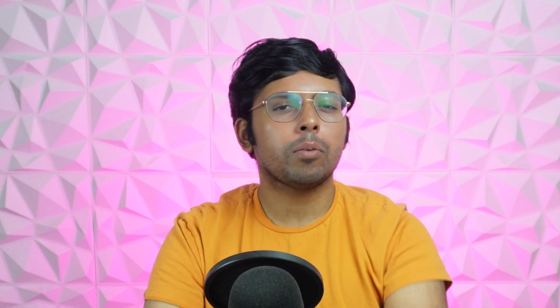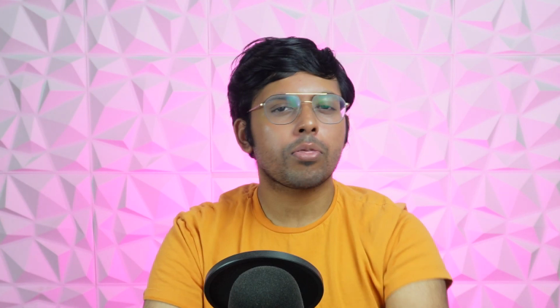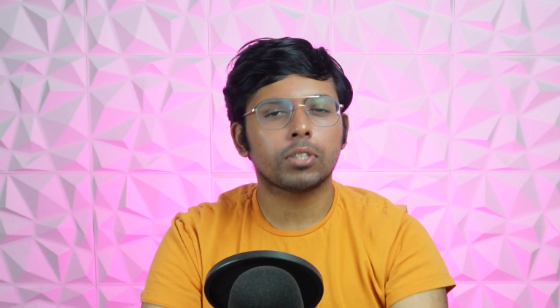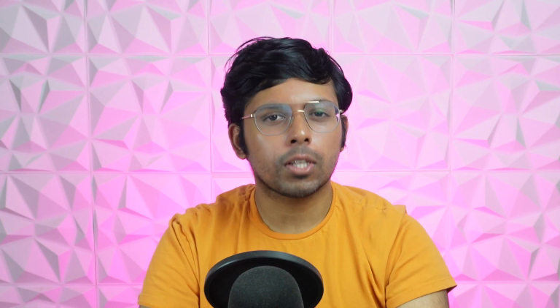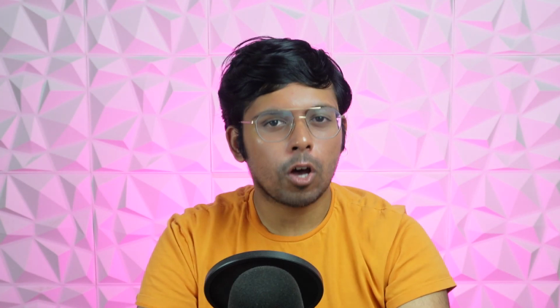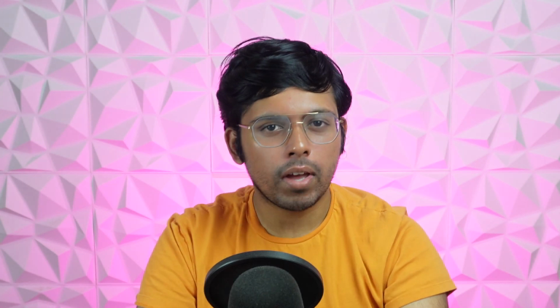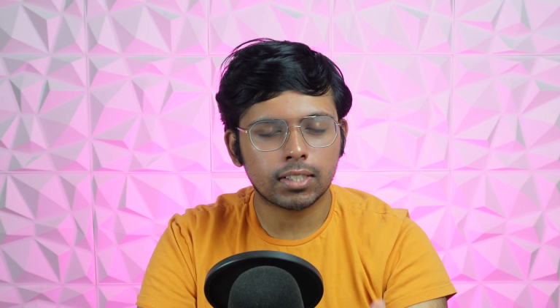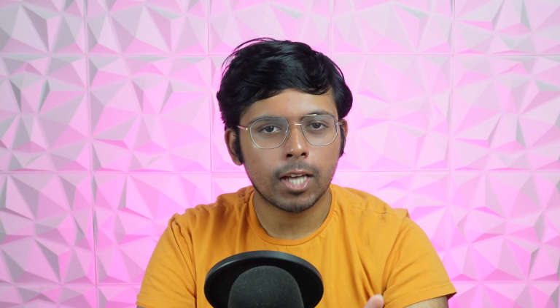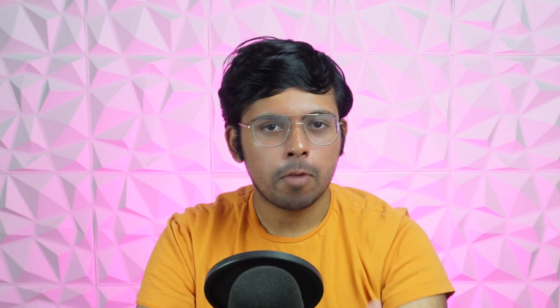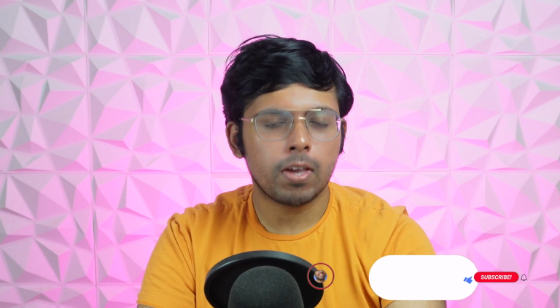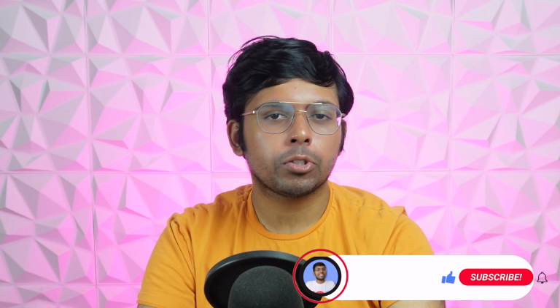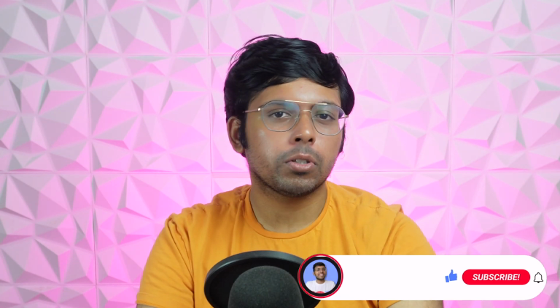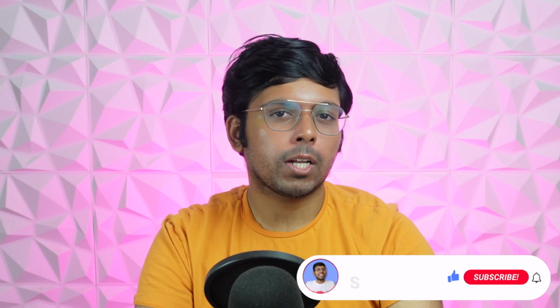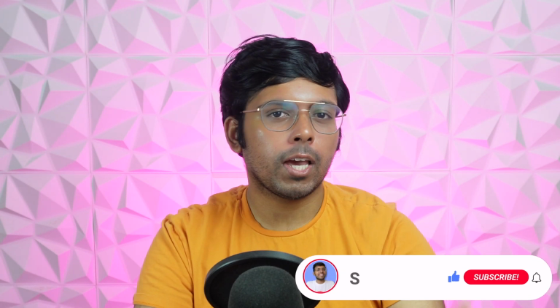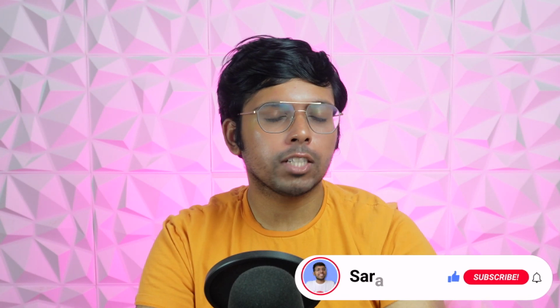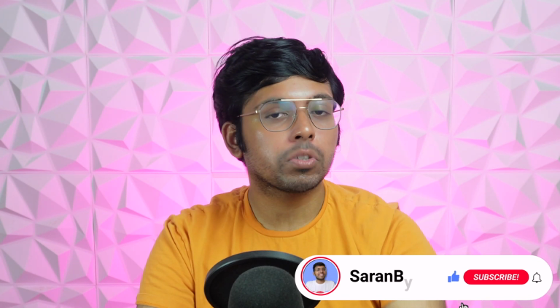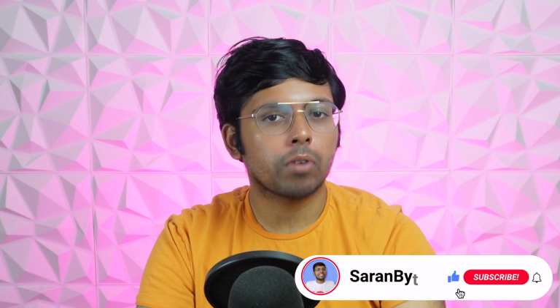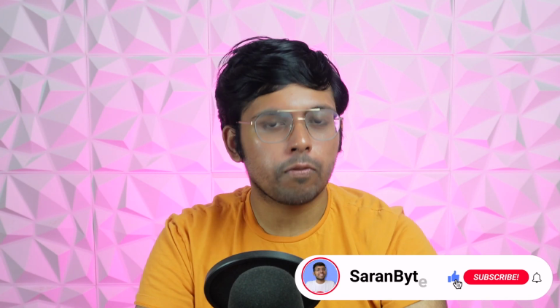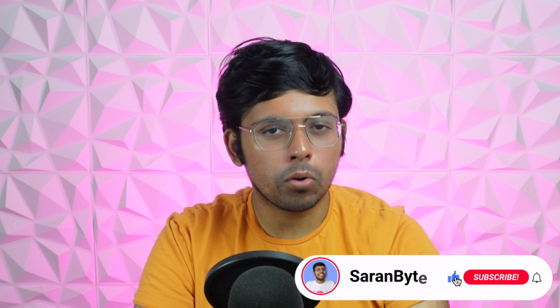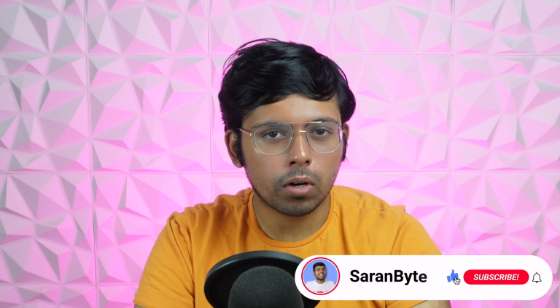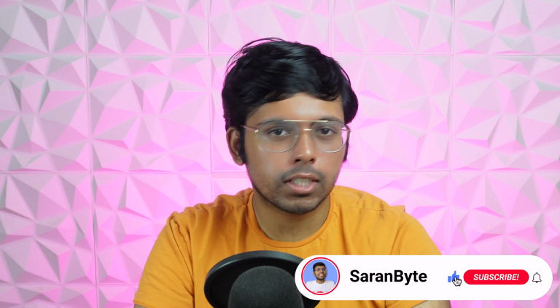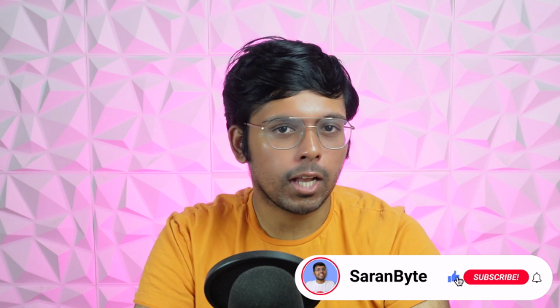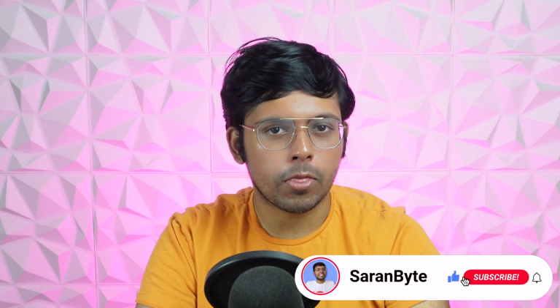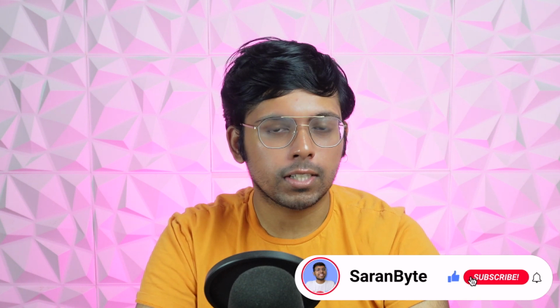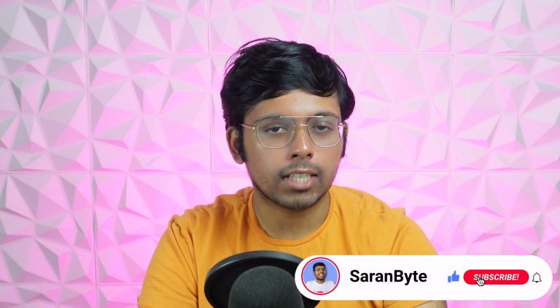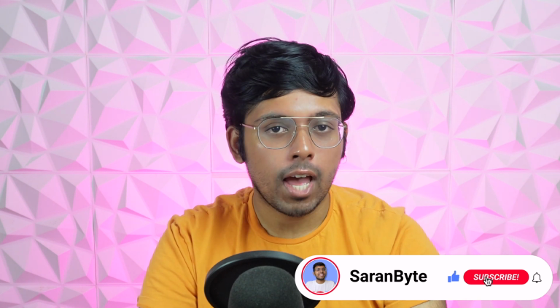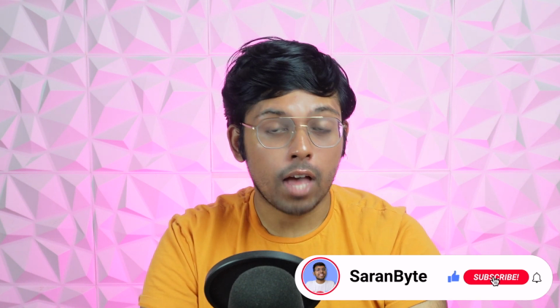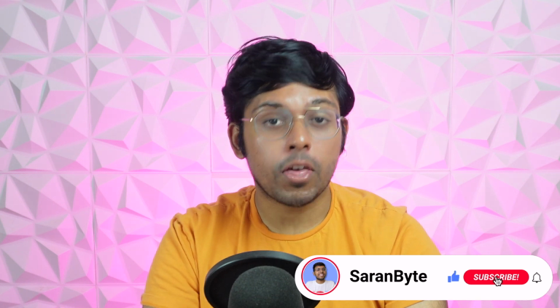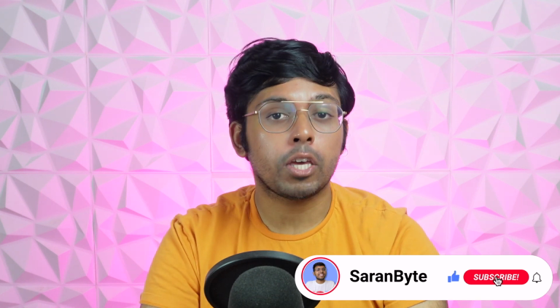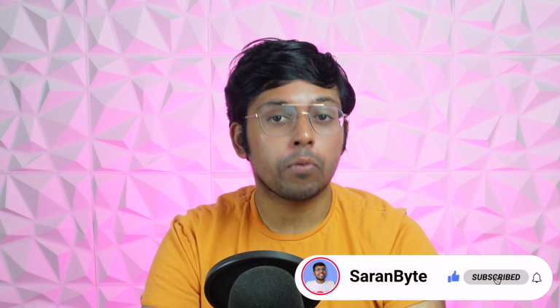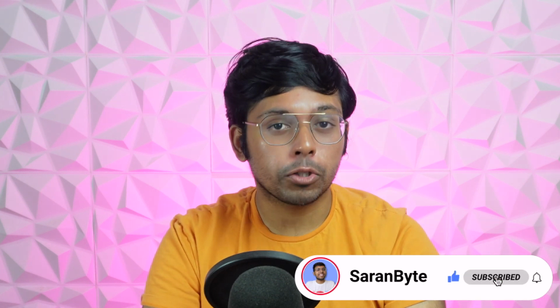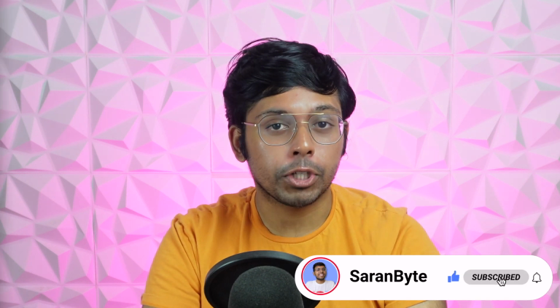Tell me your thoughts in the comments. Make sure to like and subscribe for more content like this. Thank you for watching.